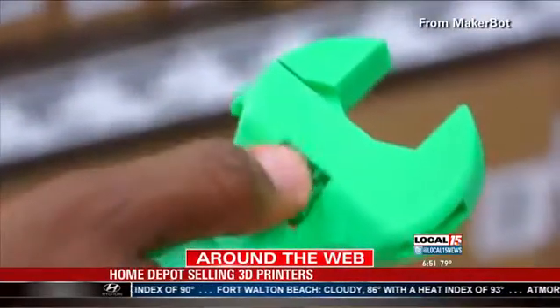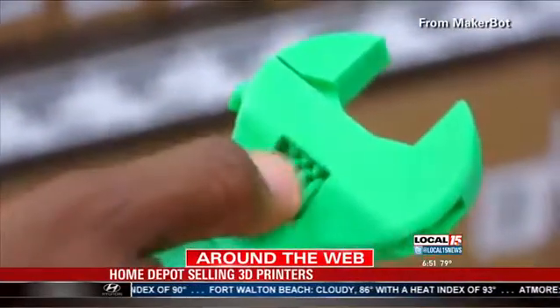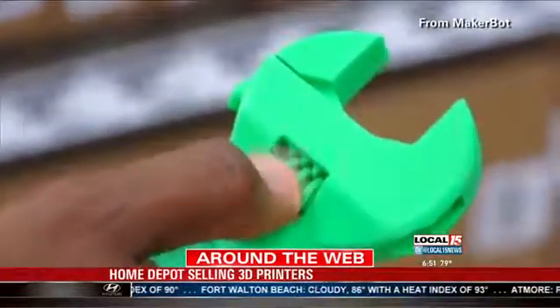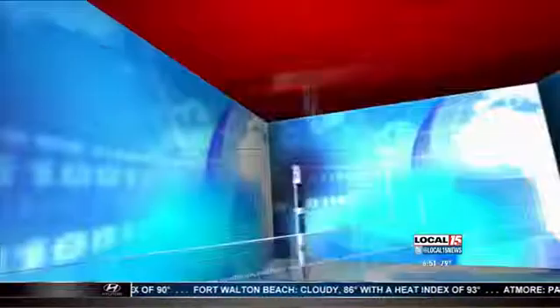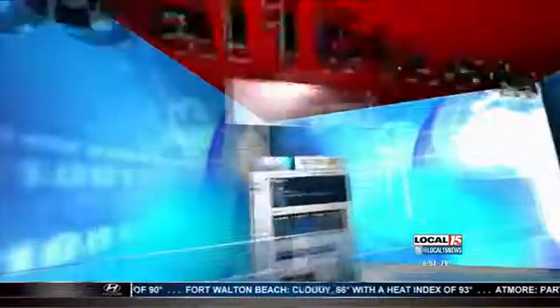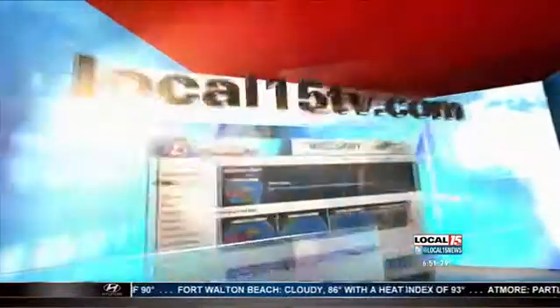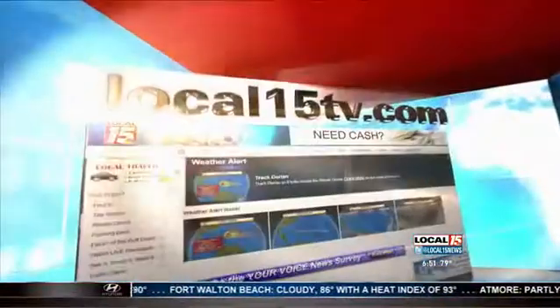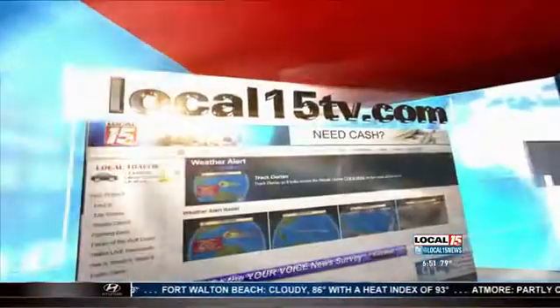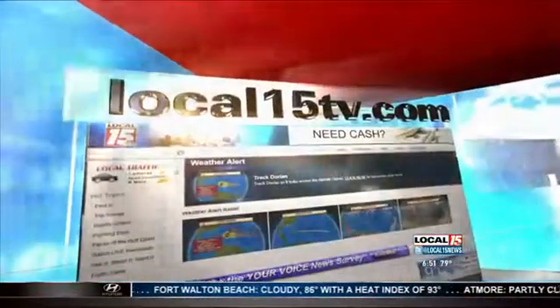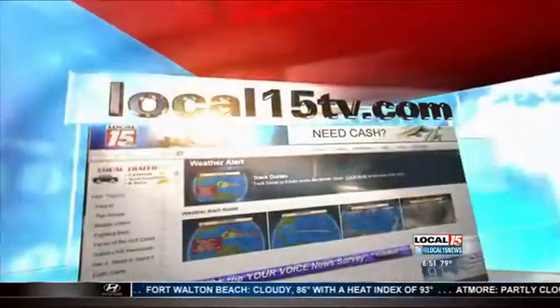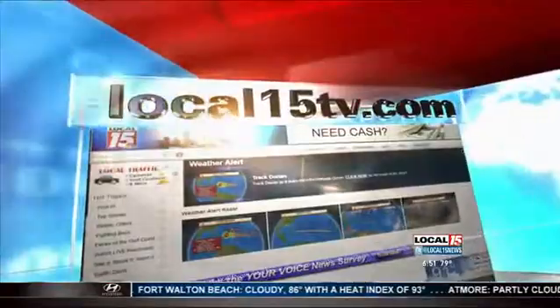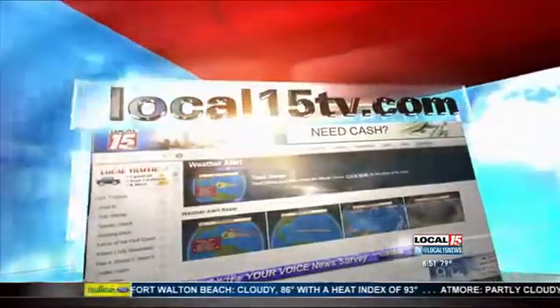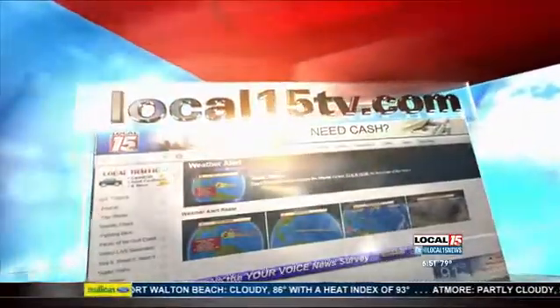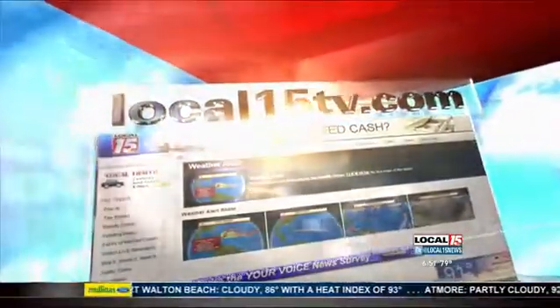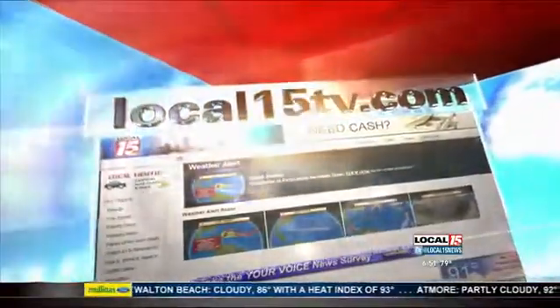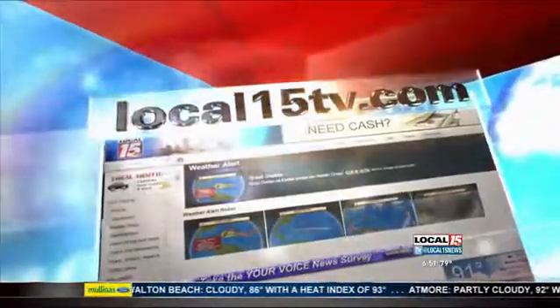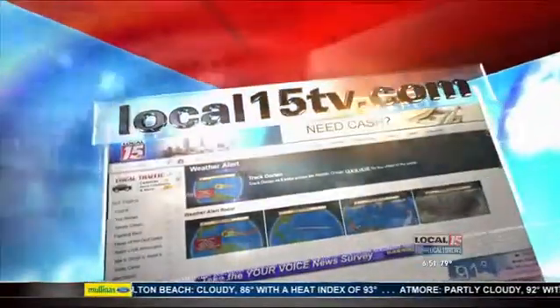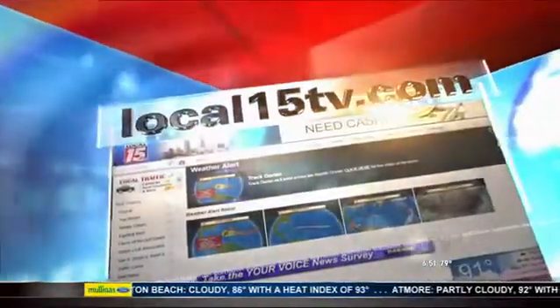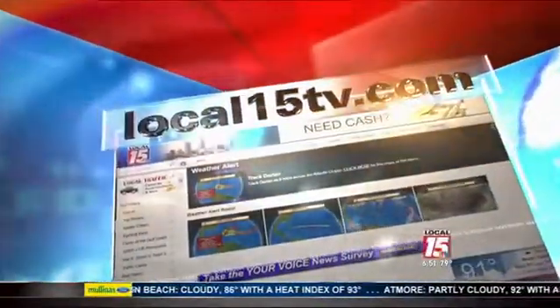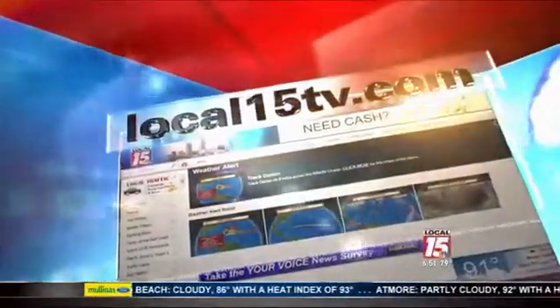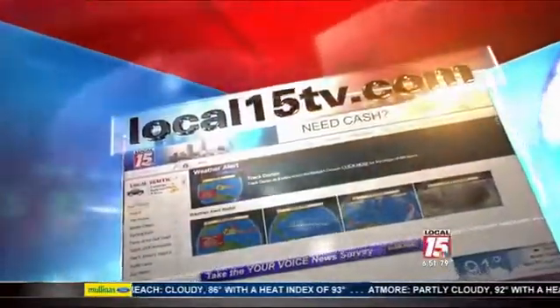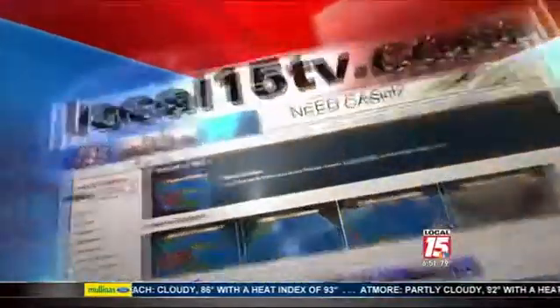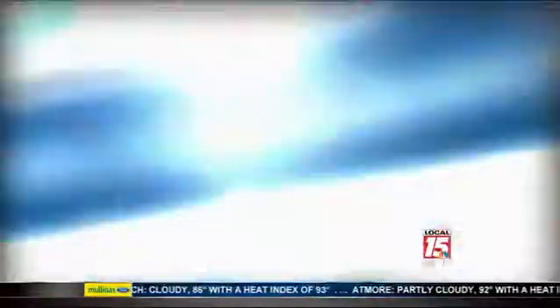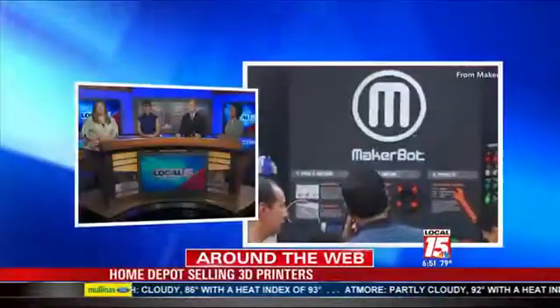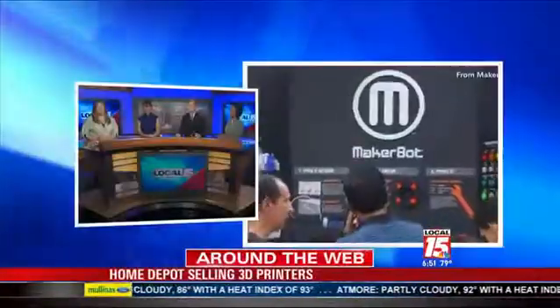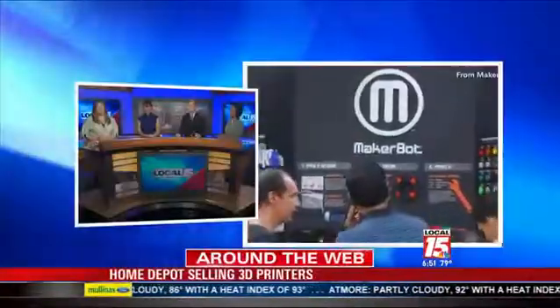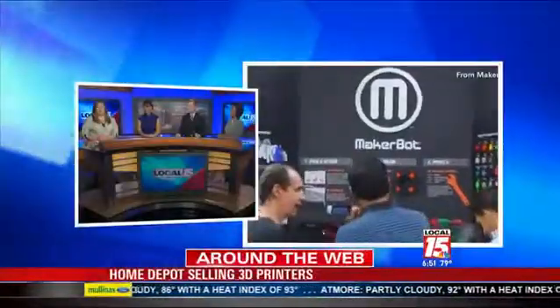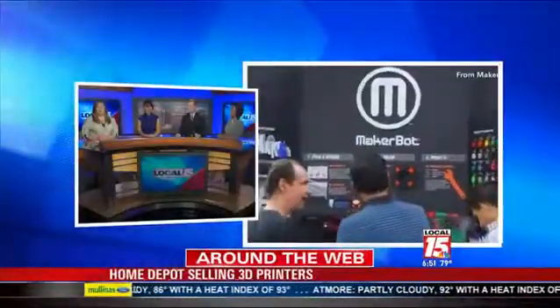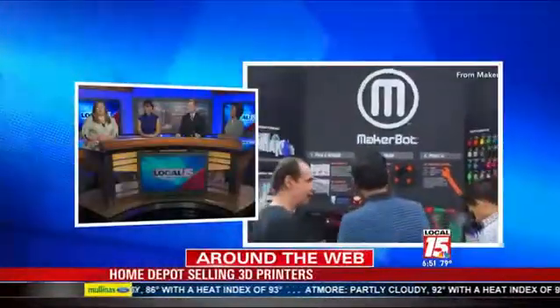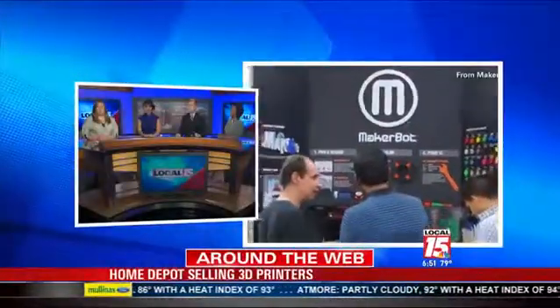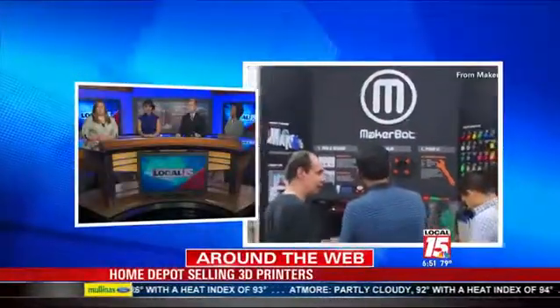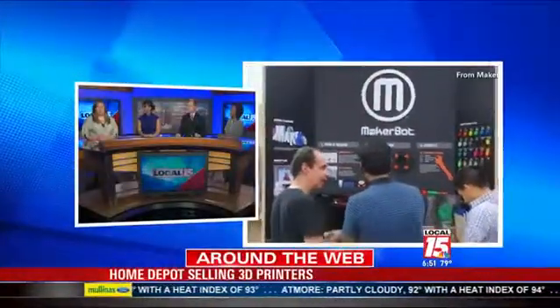So would you buy a 3D printer? Head on over to our website, local15tv.com, drop your comments, and let us know.